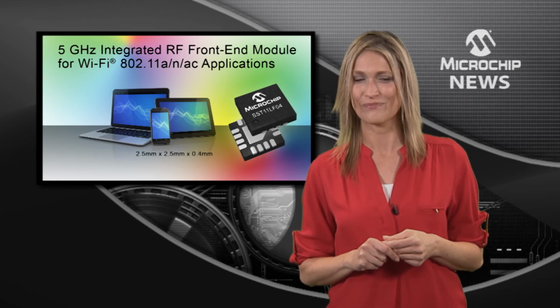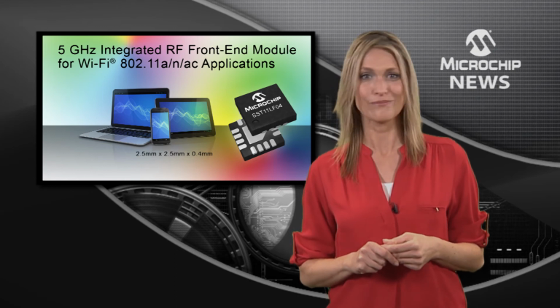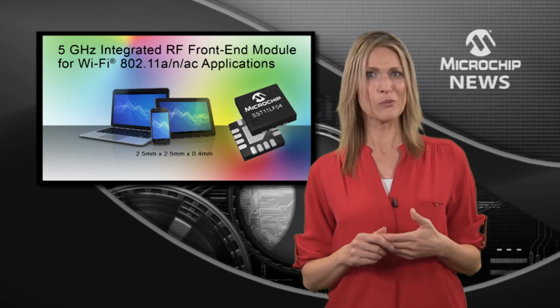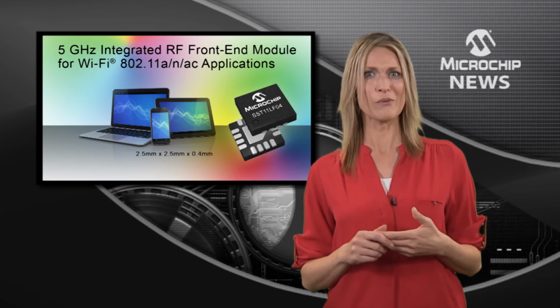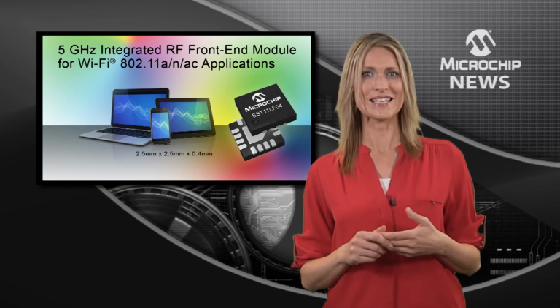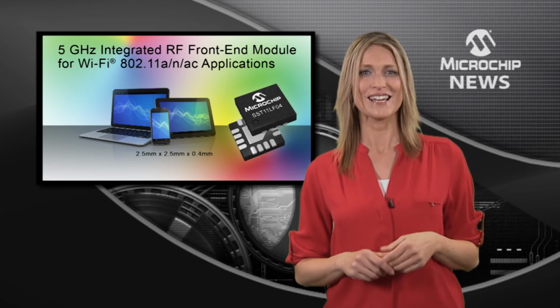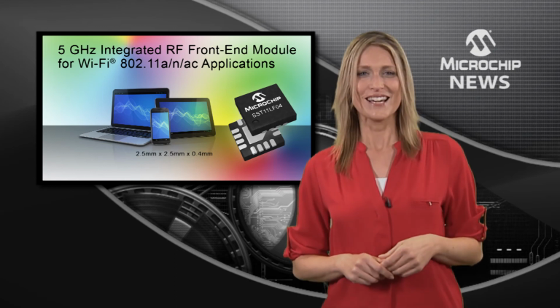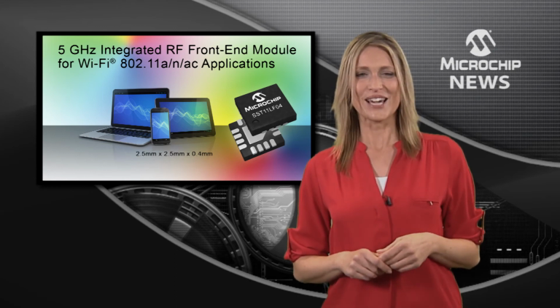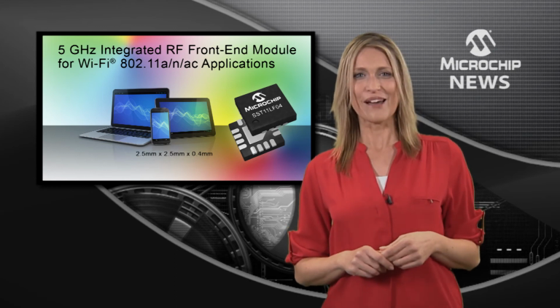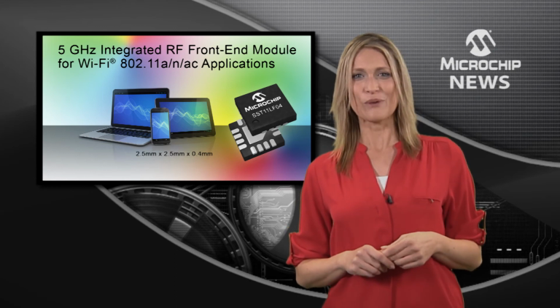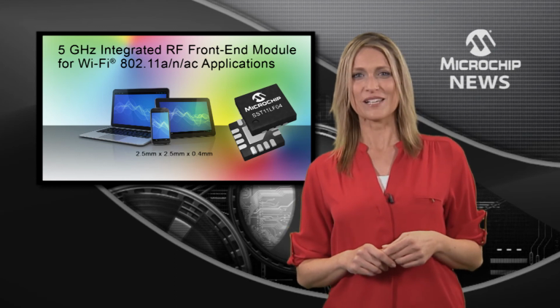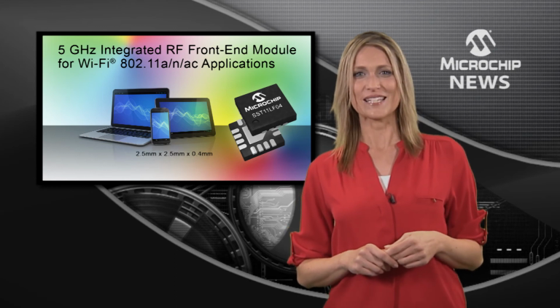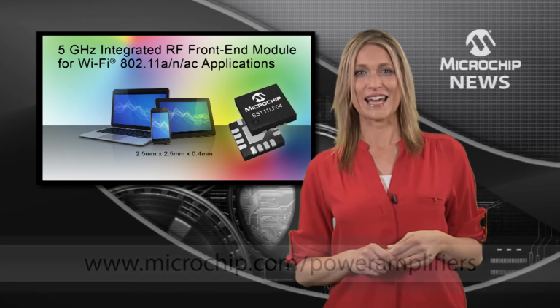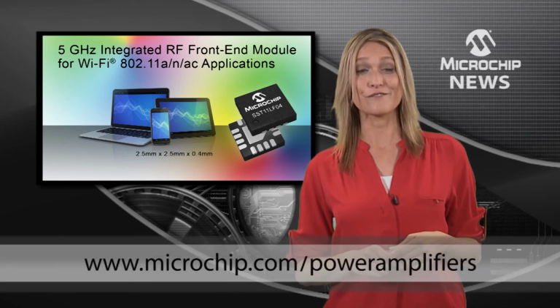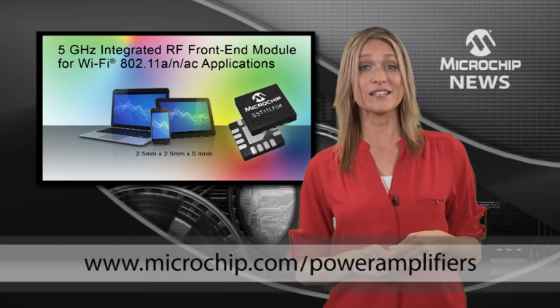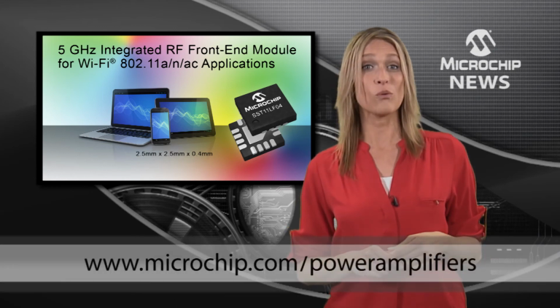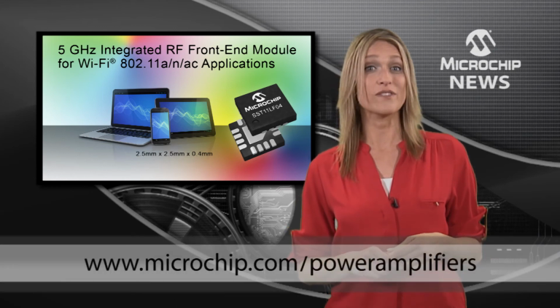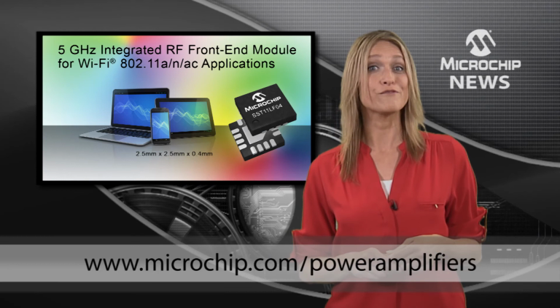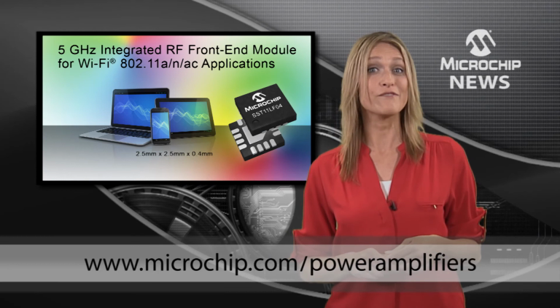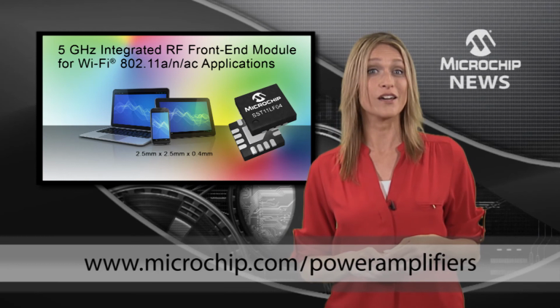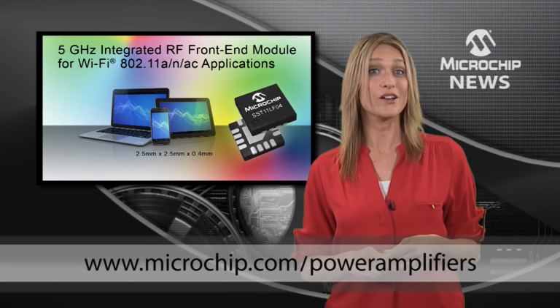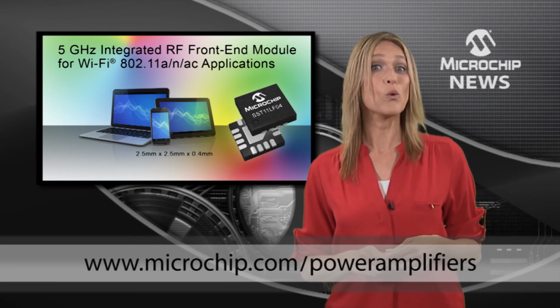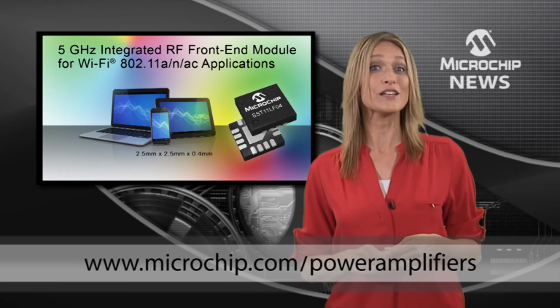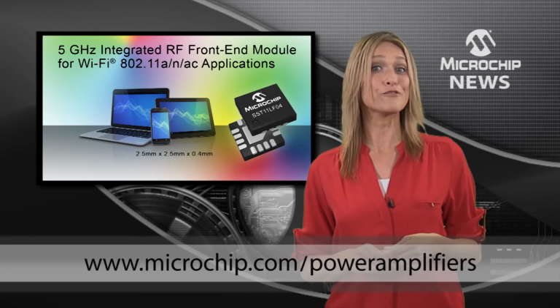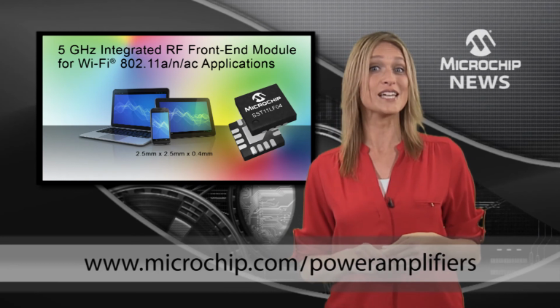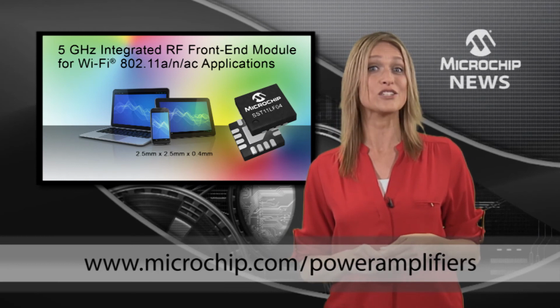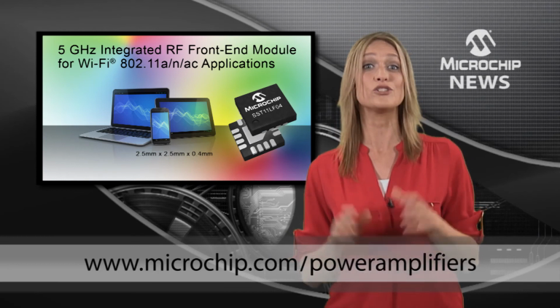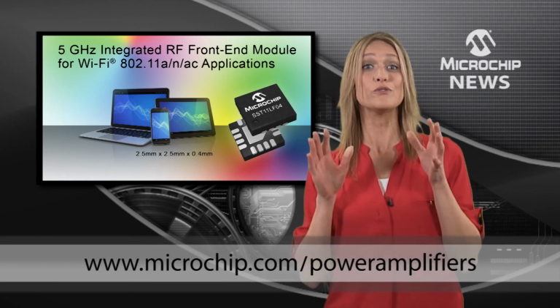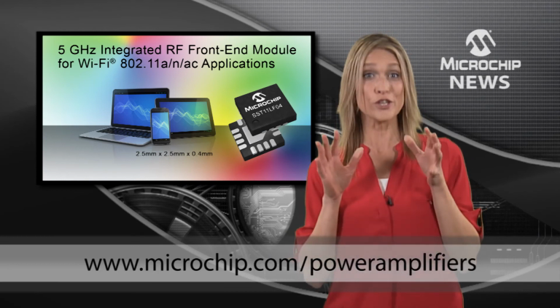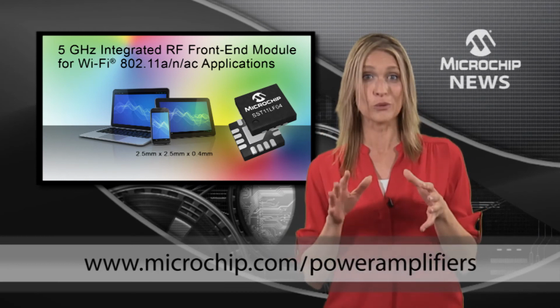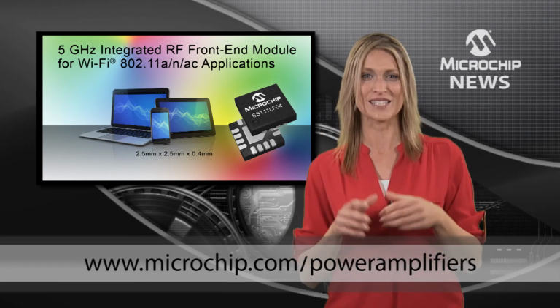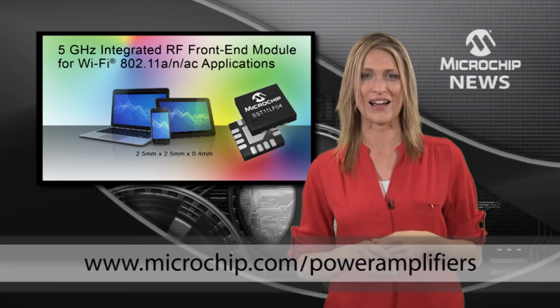So why wait? Check out the website today to find out what this 5 GHz wireless front-end could do for your design.